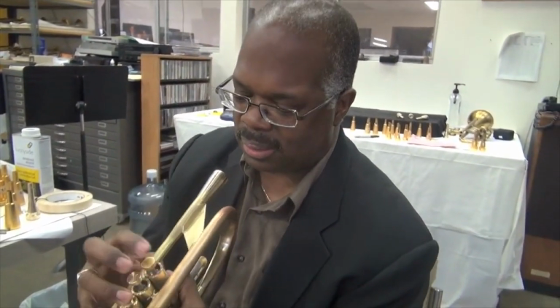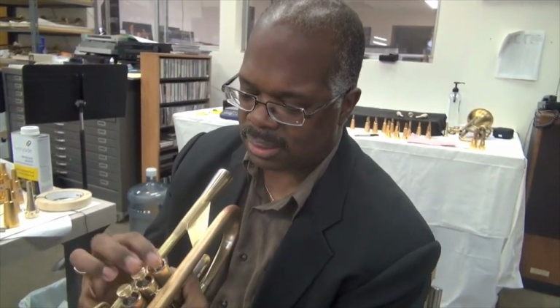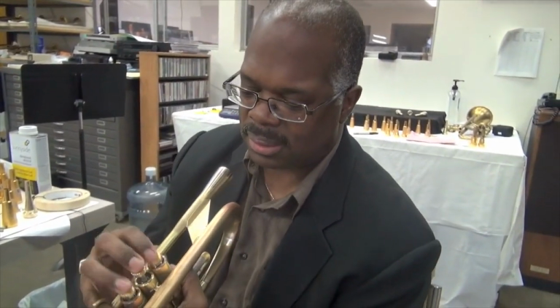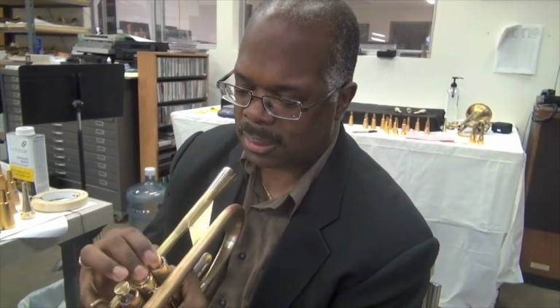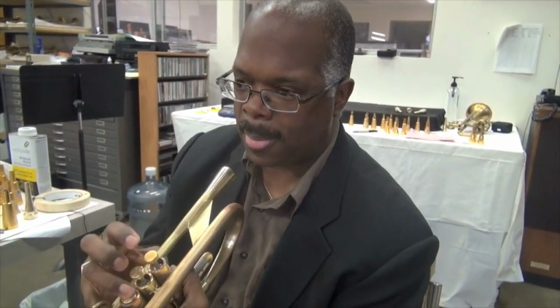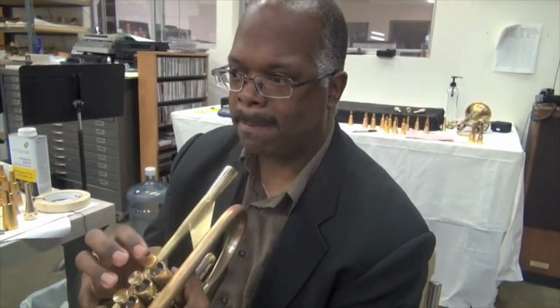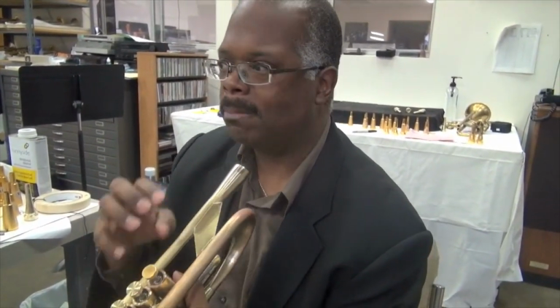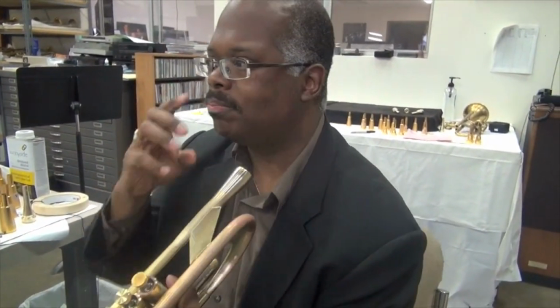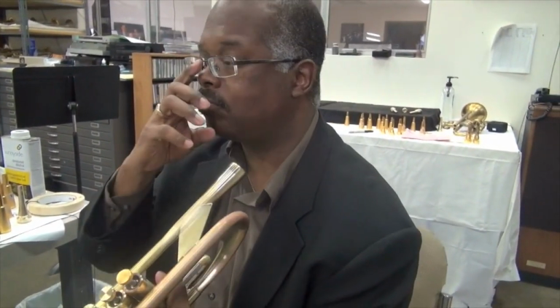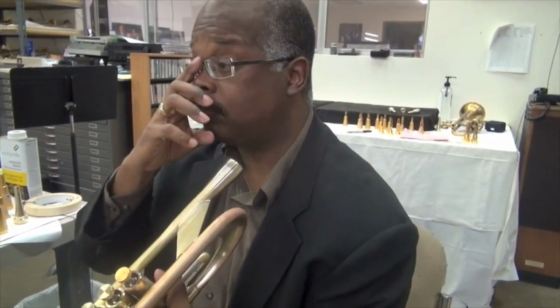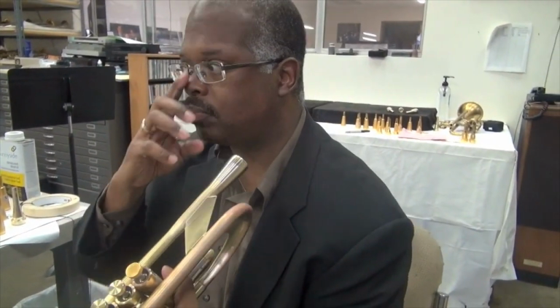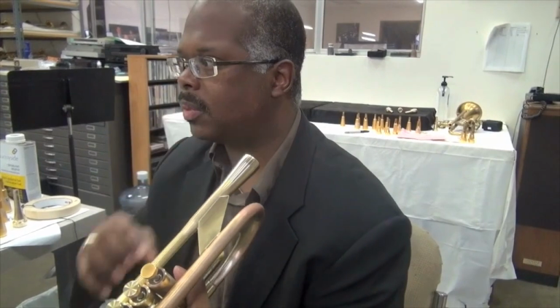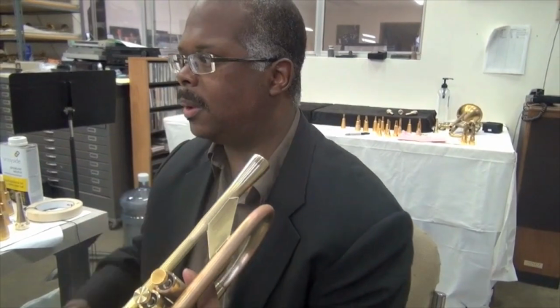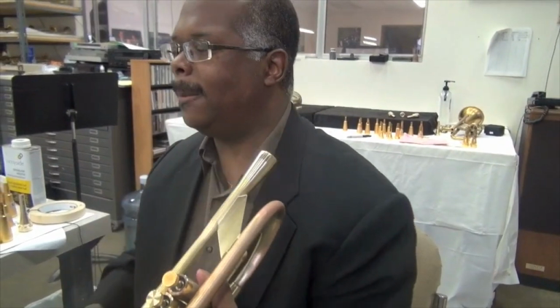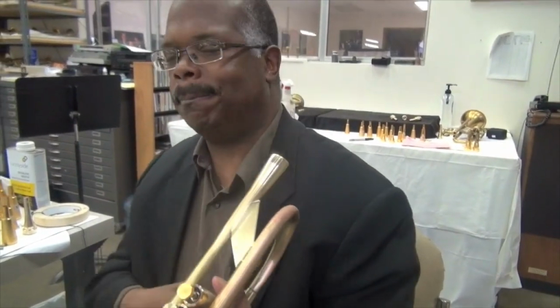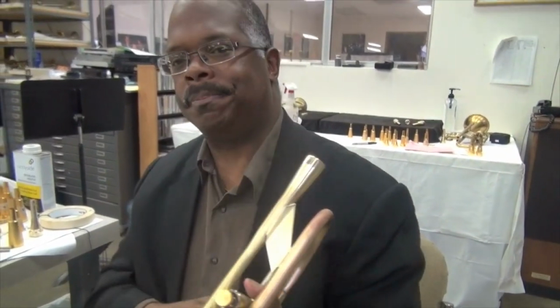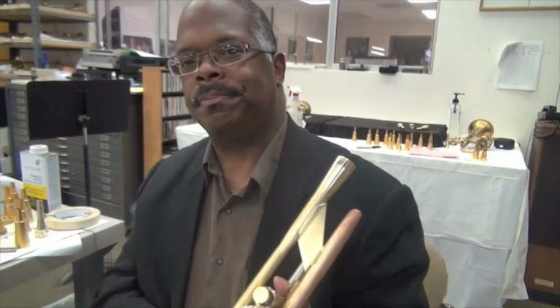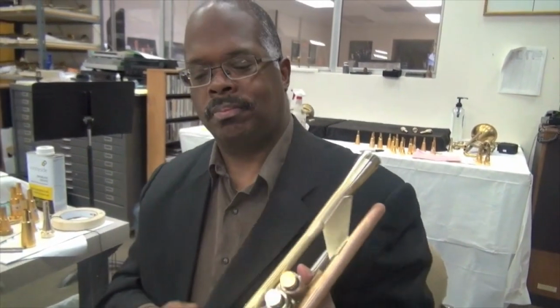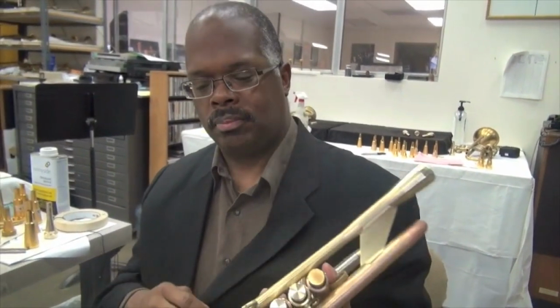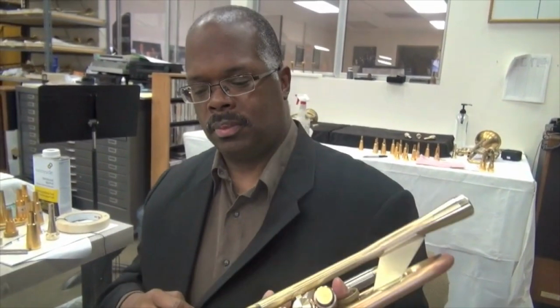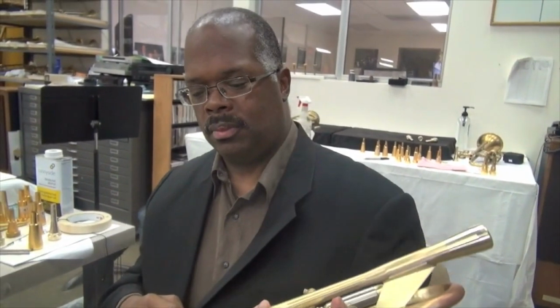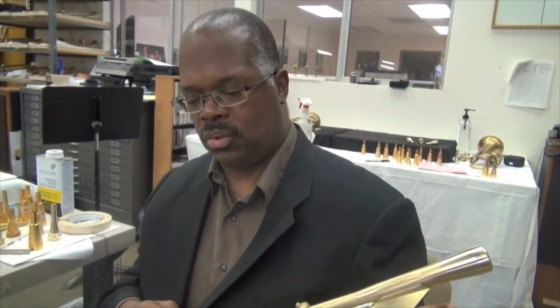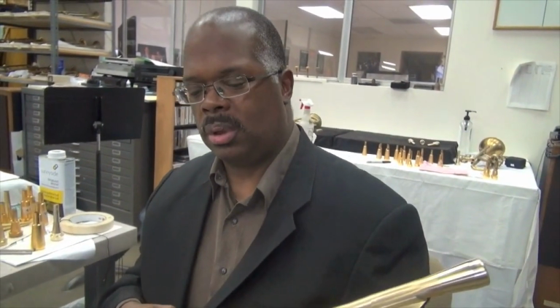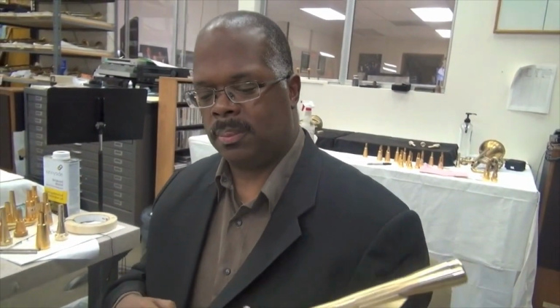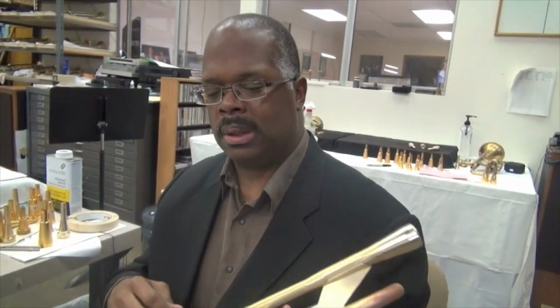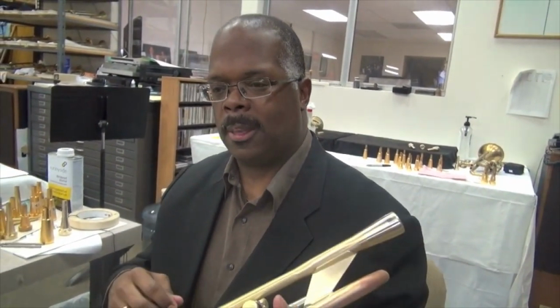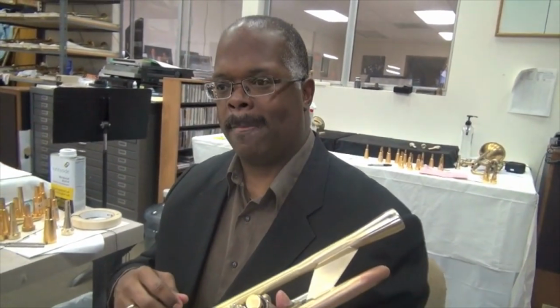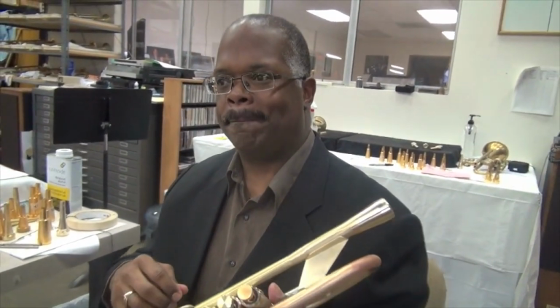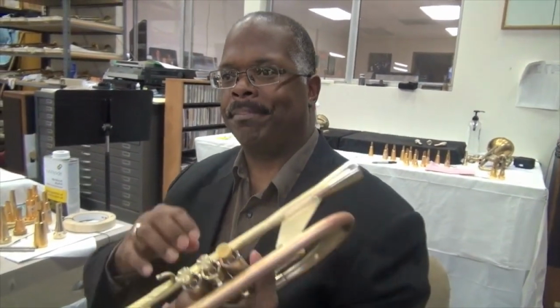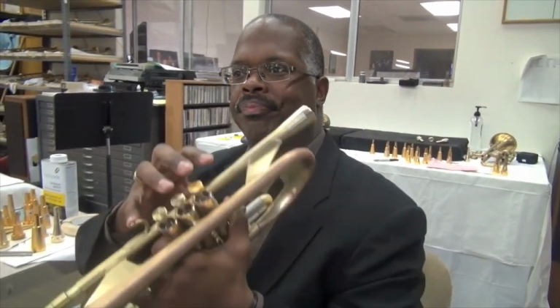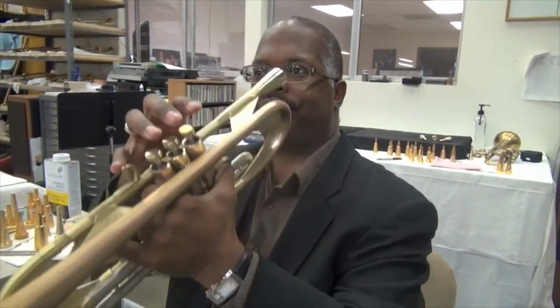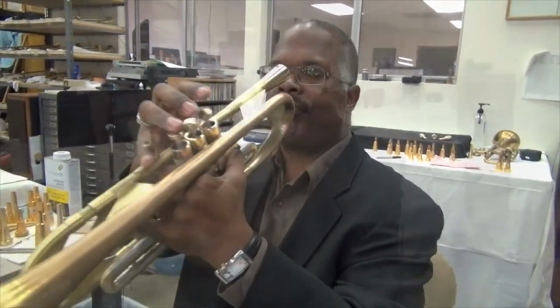Will you show us a little bit? I'm going to take the camera down a little ways. Would you mind playing something a little bit louder? Sure. Would you play a little tune for us?